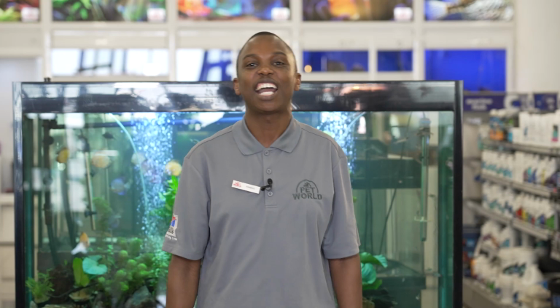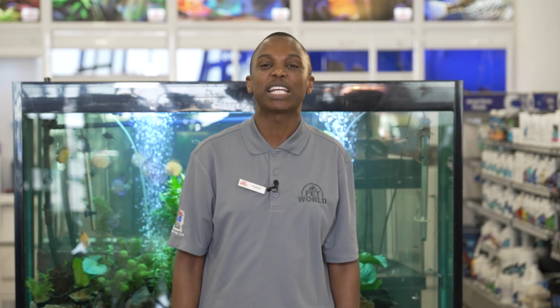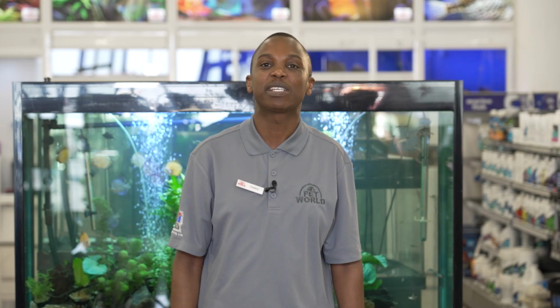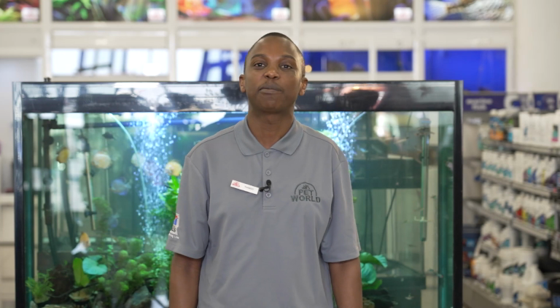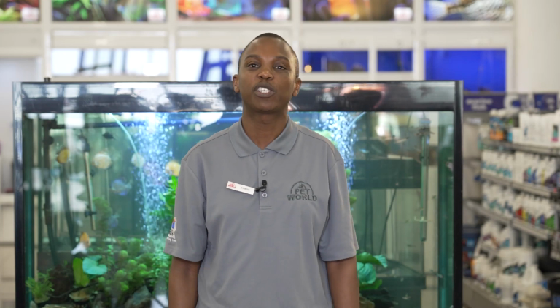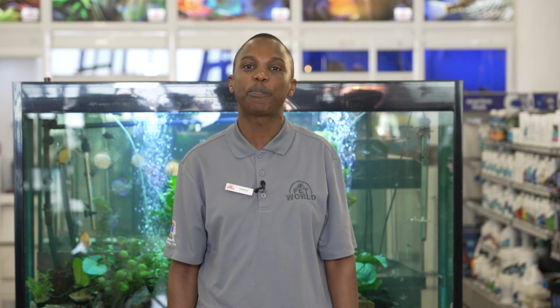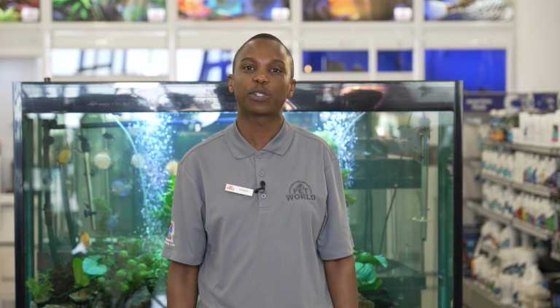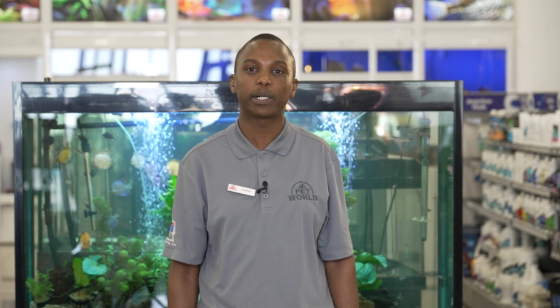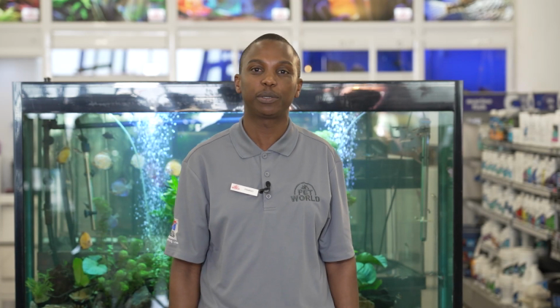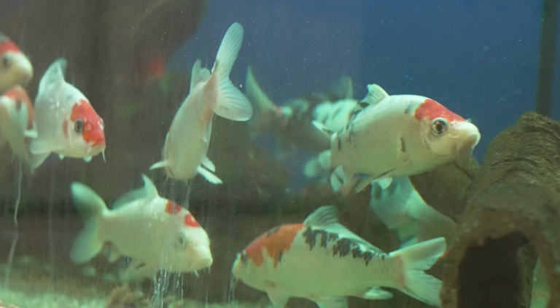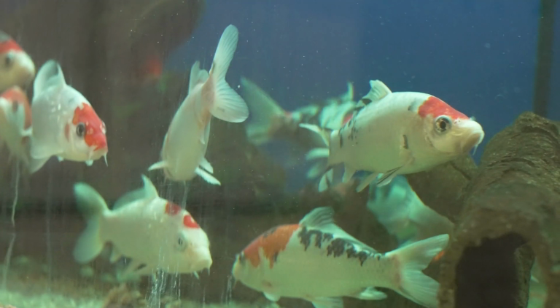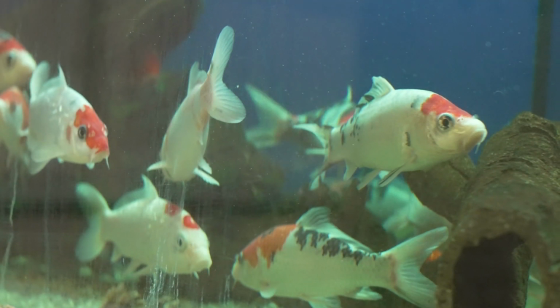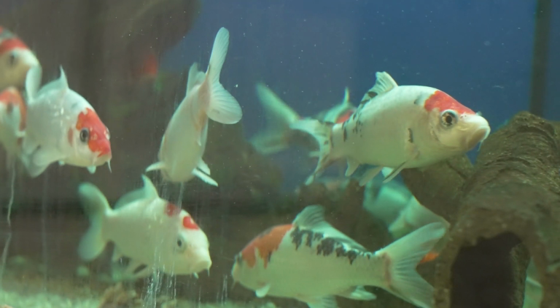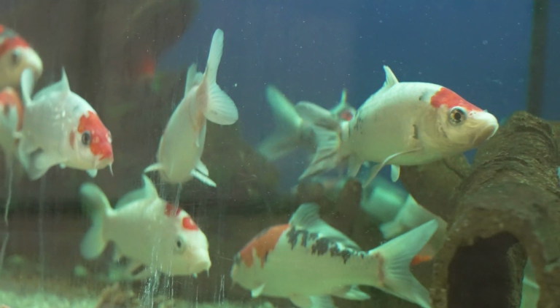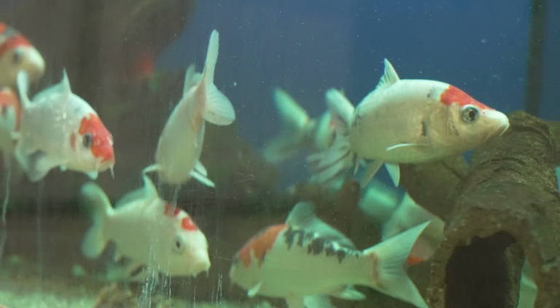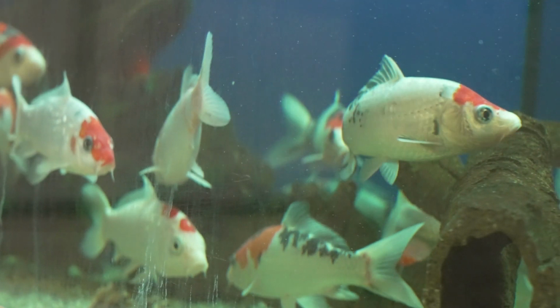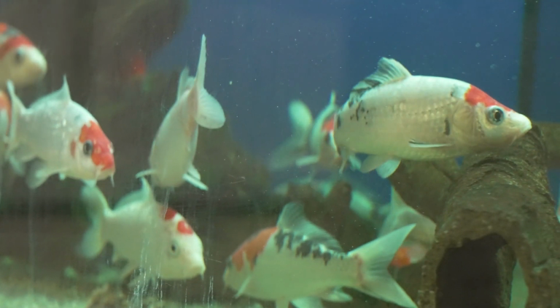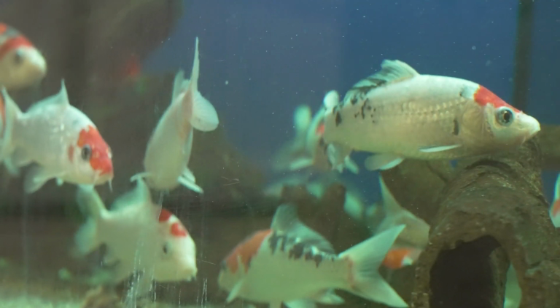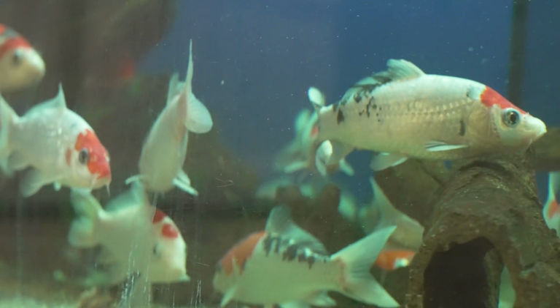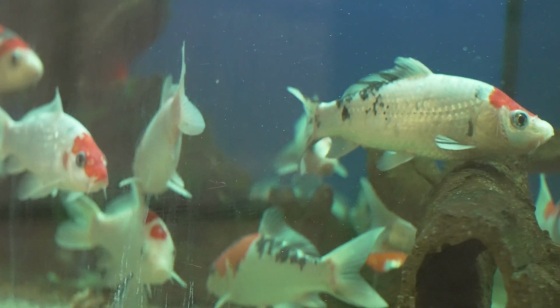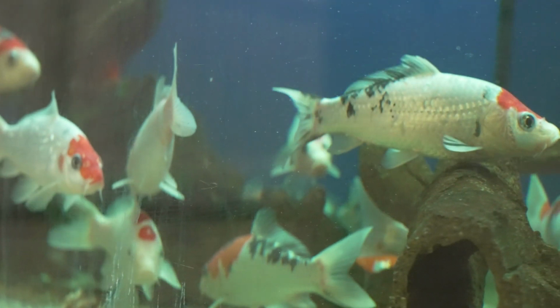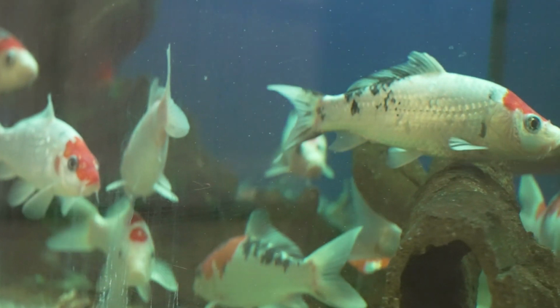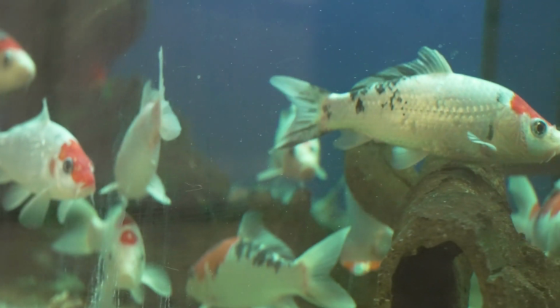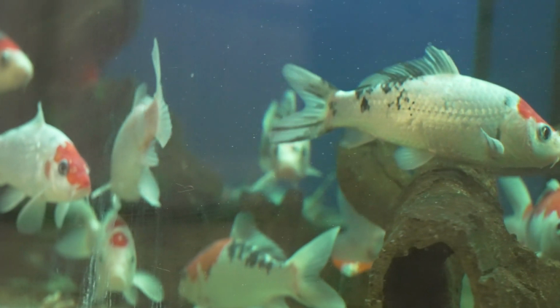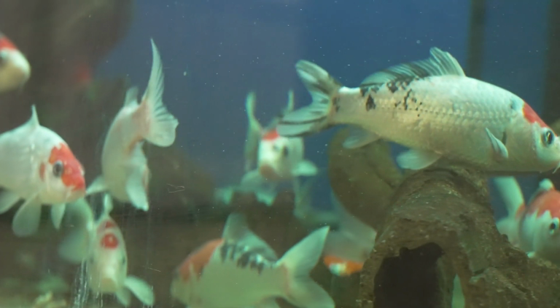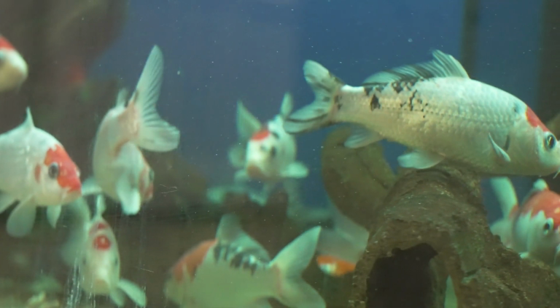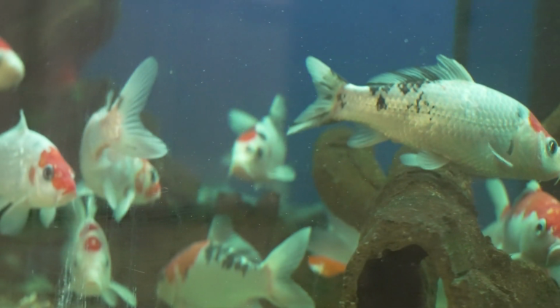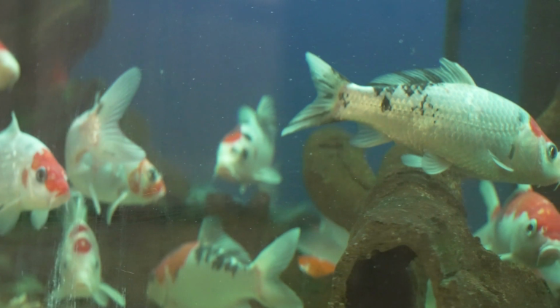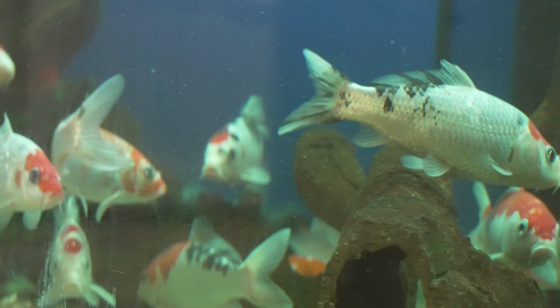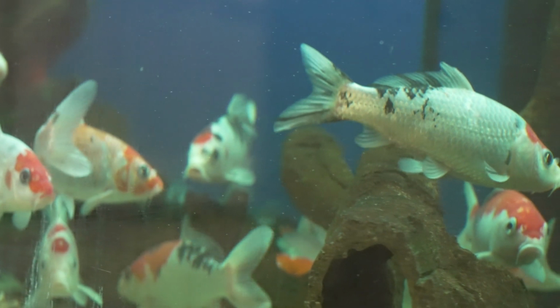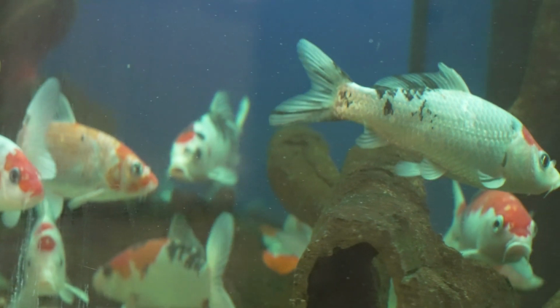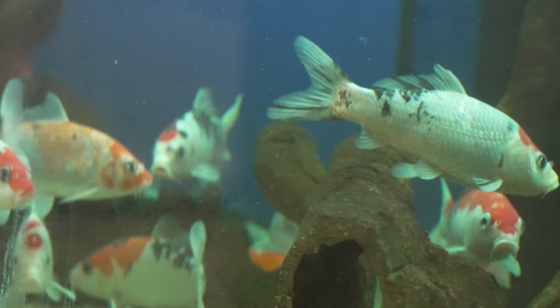Hi, my name is Taviso from Pet World. I'm going to teach you how to acclimate a new fish into your aquarium, or how to add a new fish into your tank.